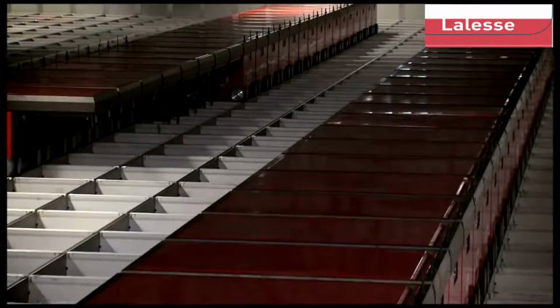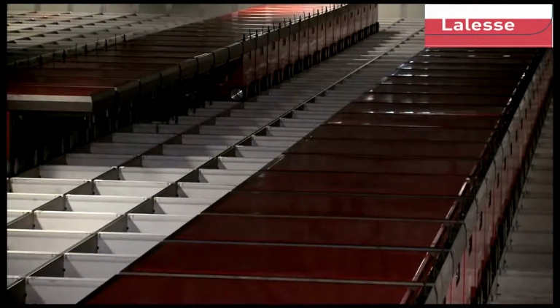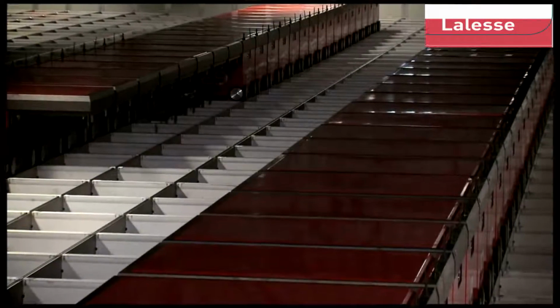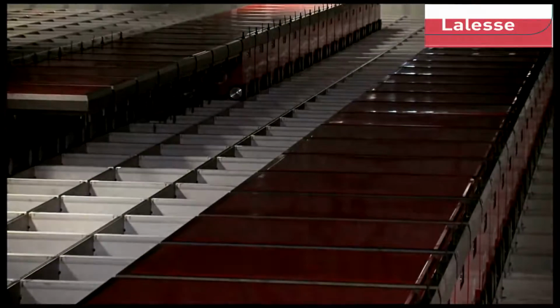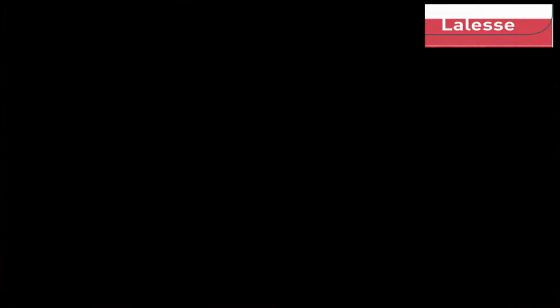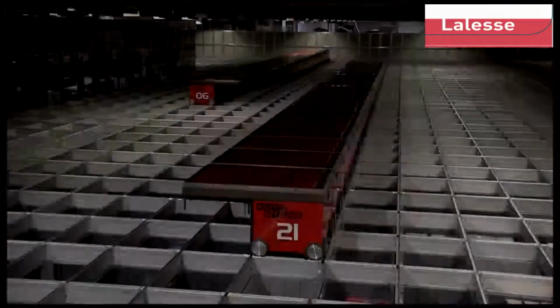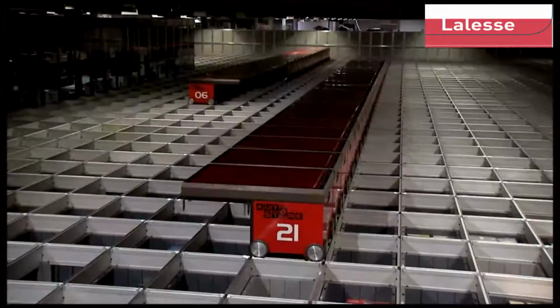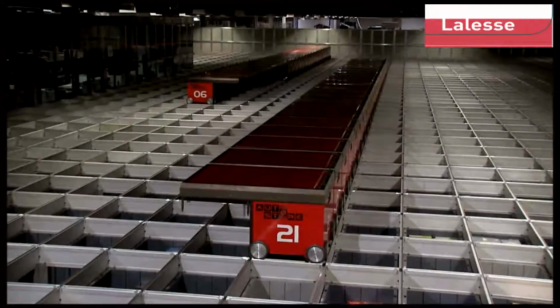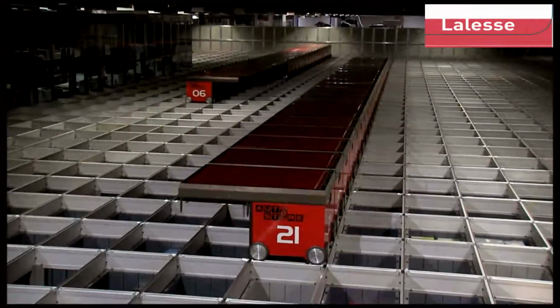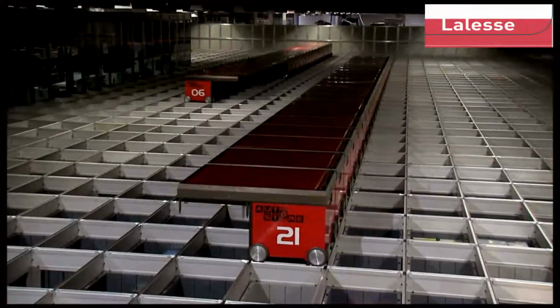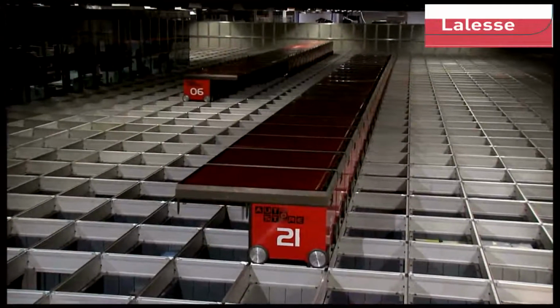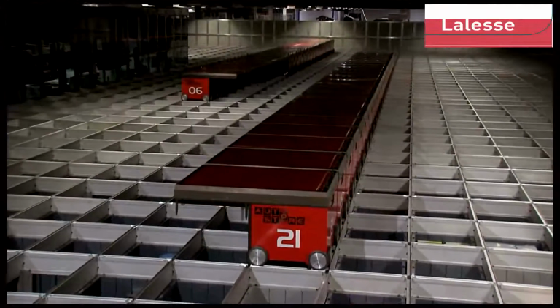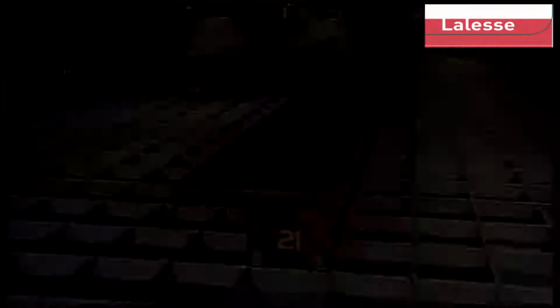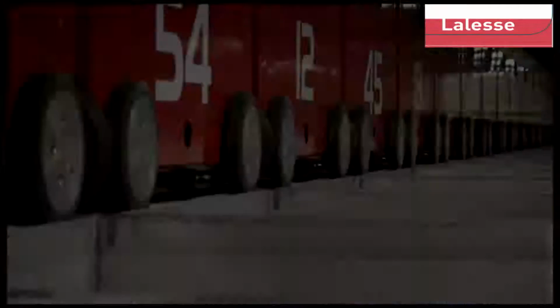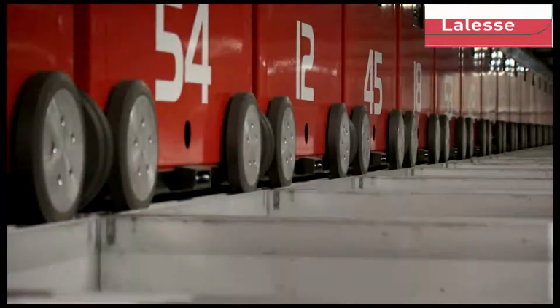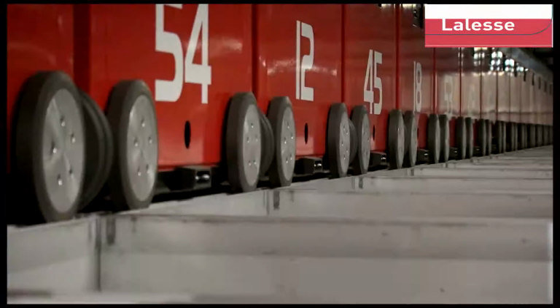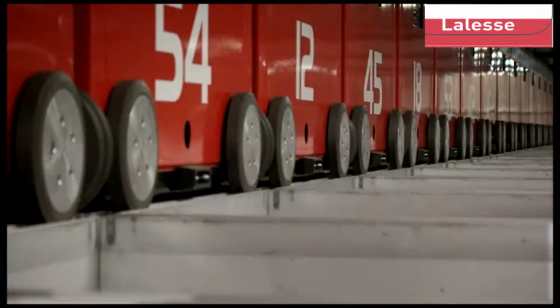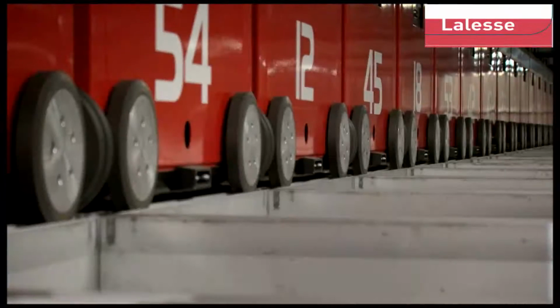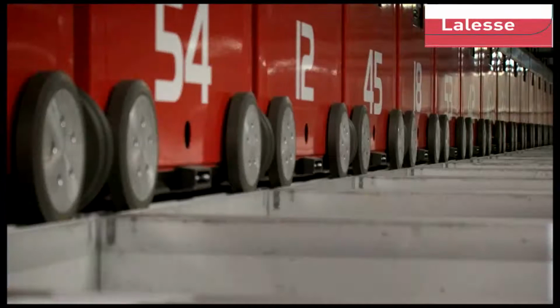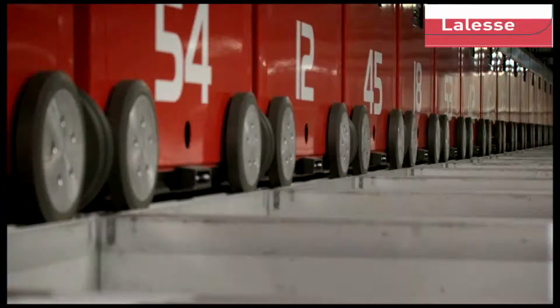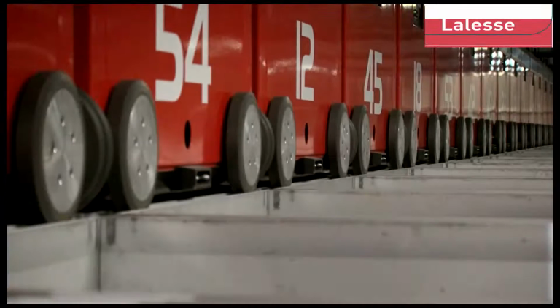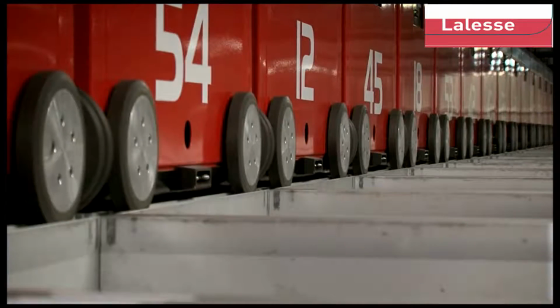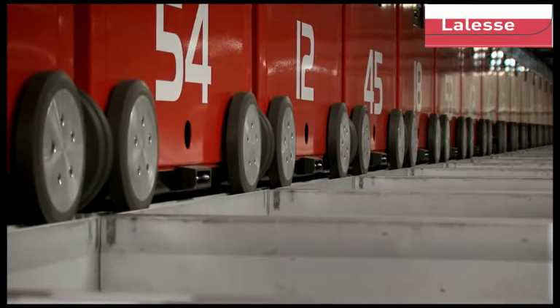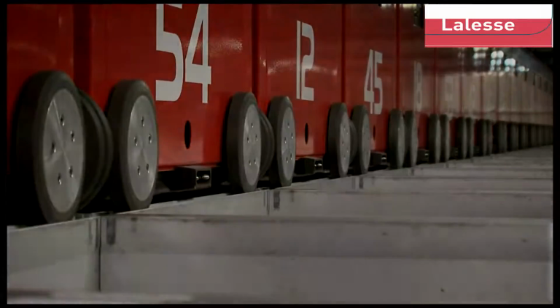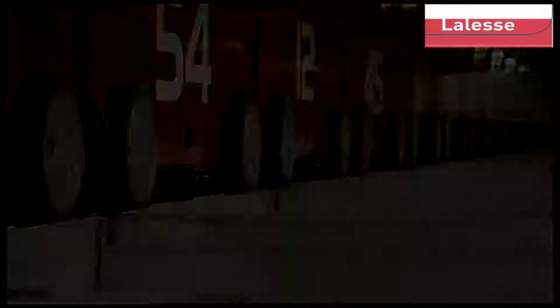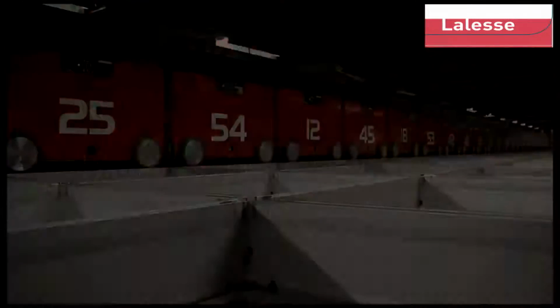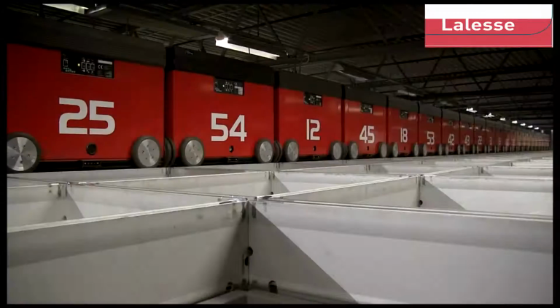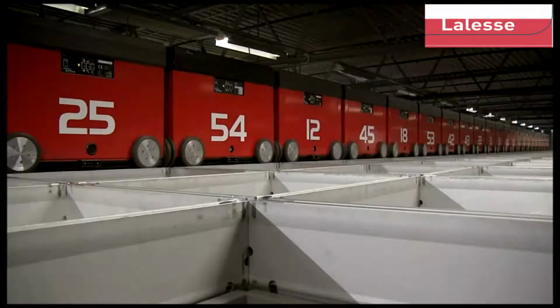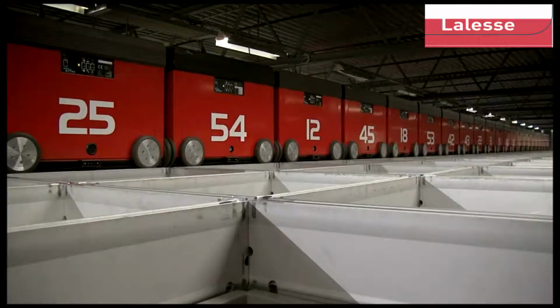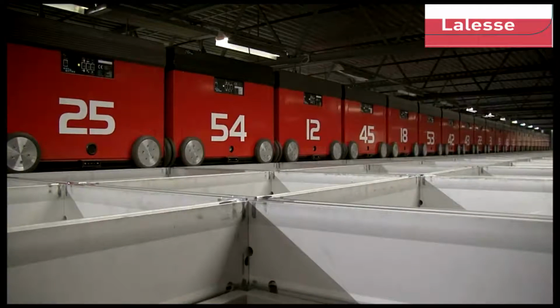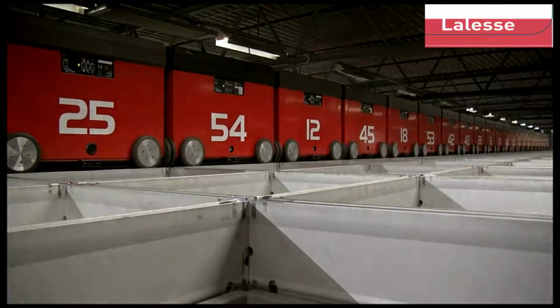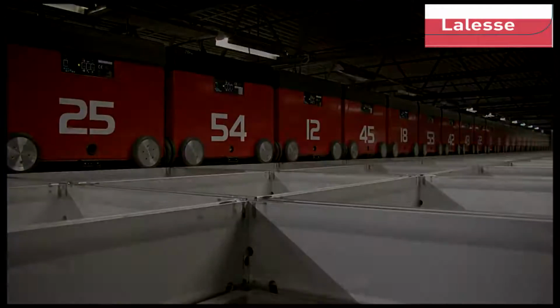This is not just an illusion. The future of warehousing — AutoStore — is as real as you are.